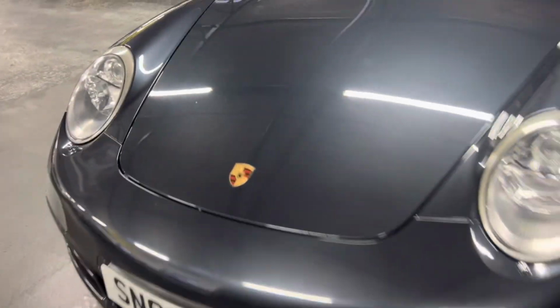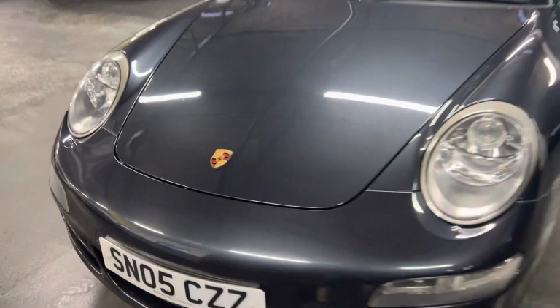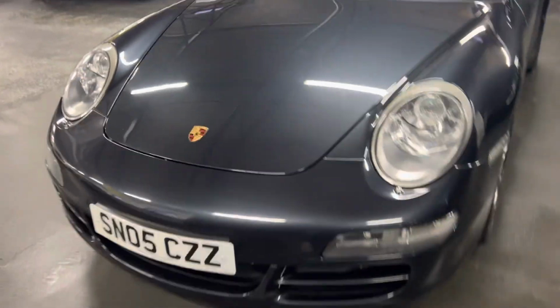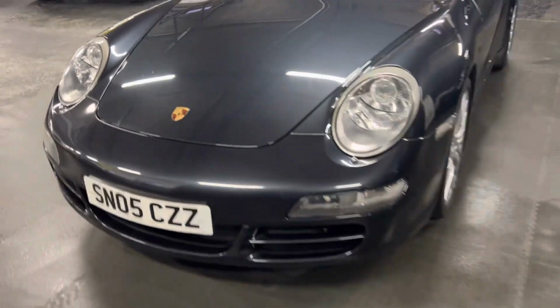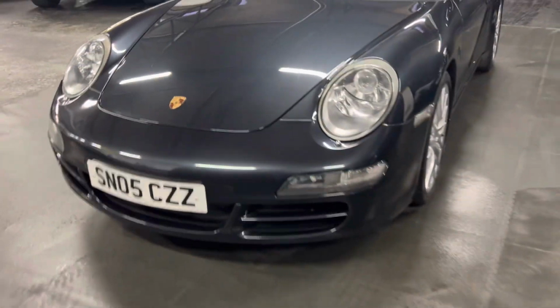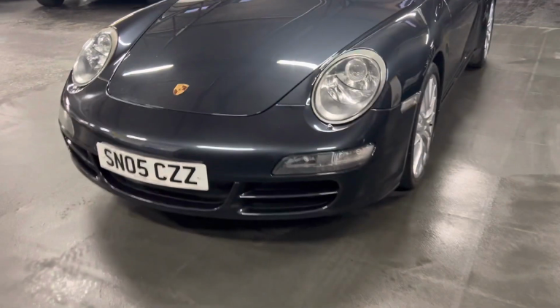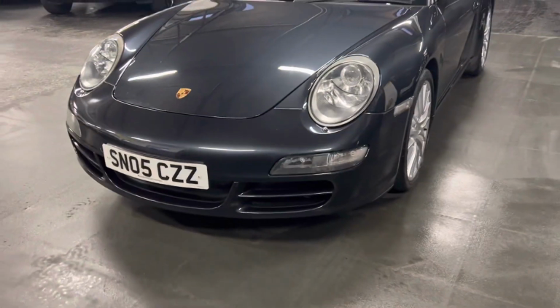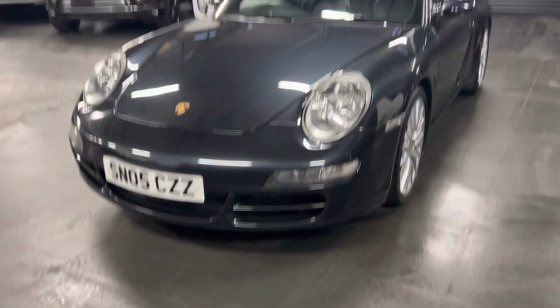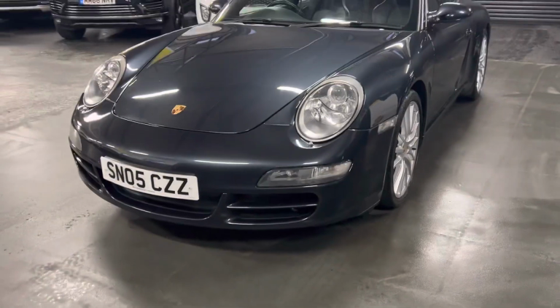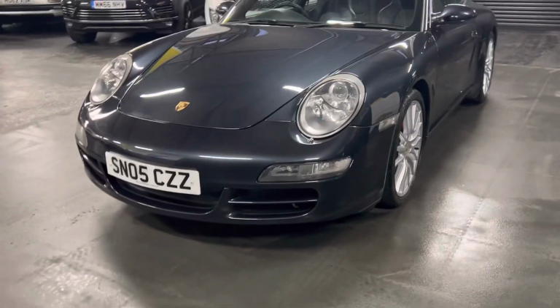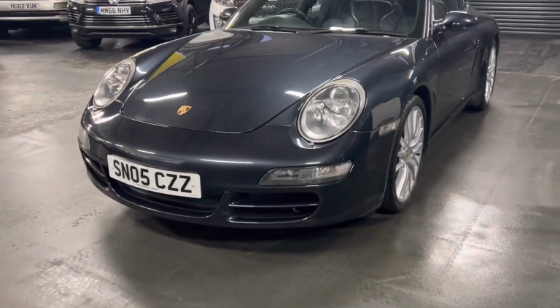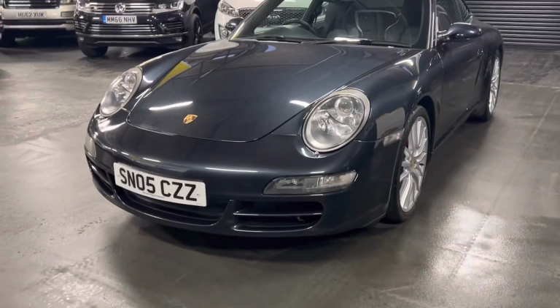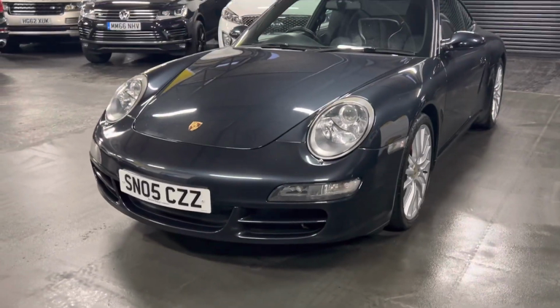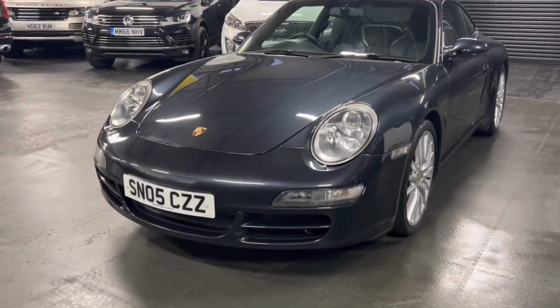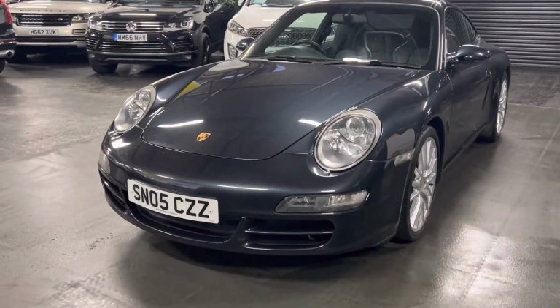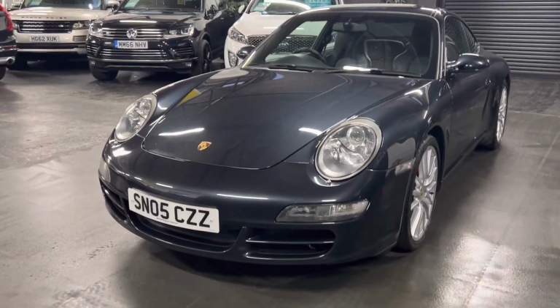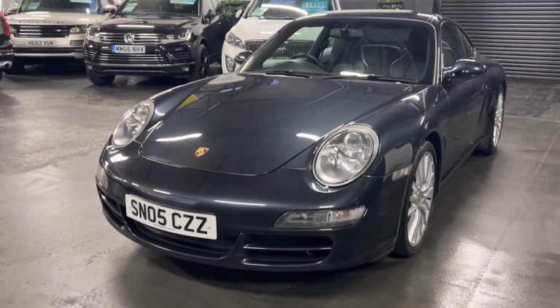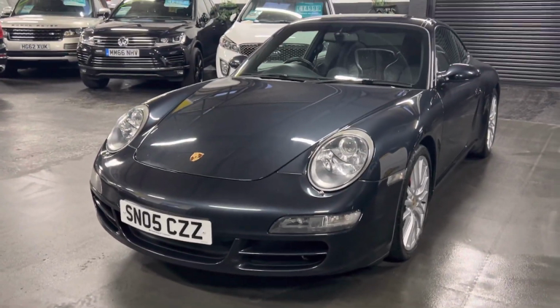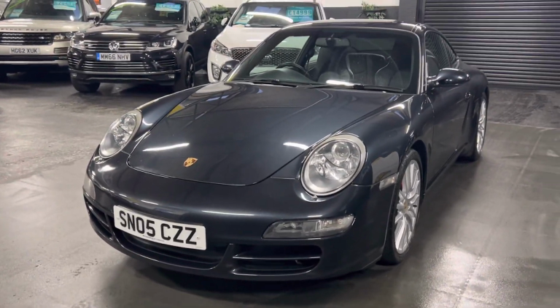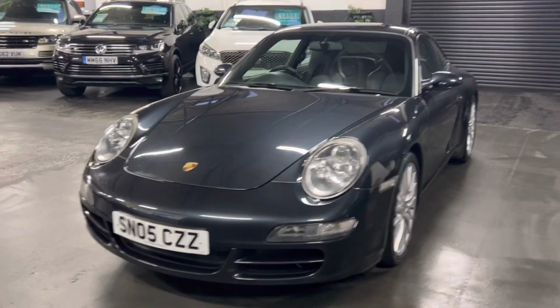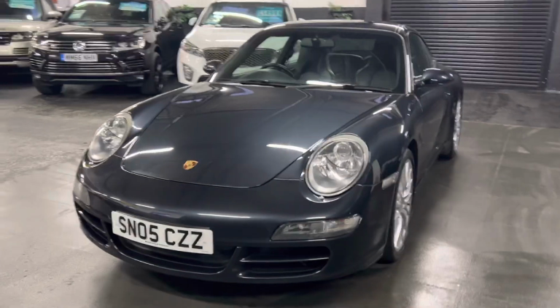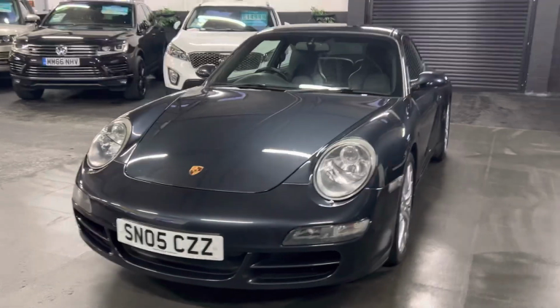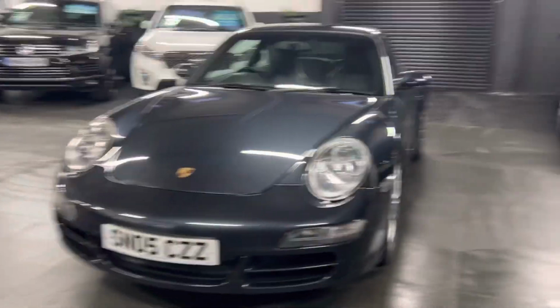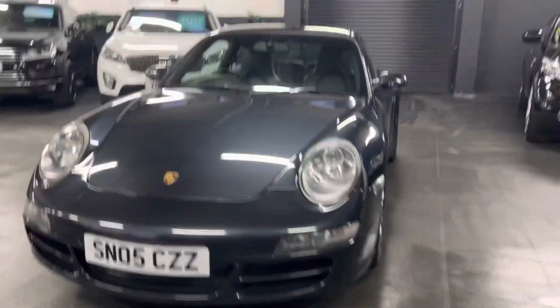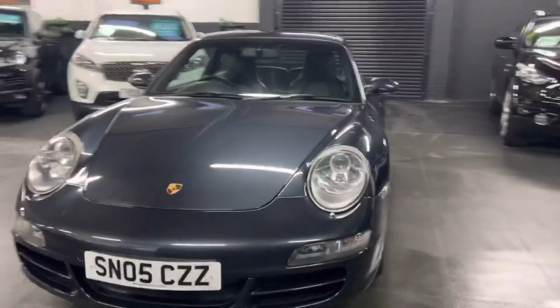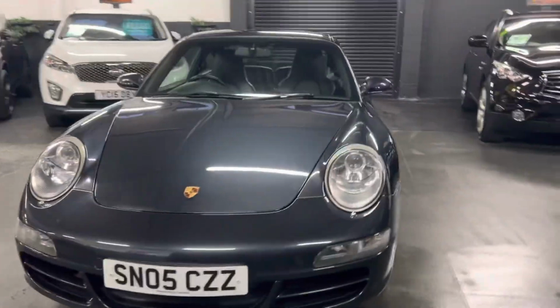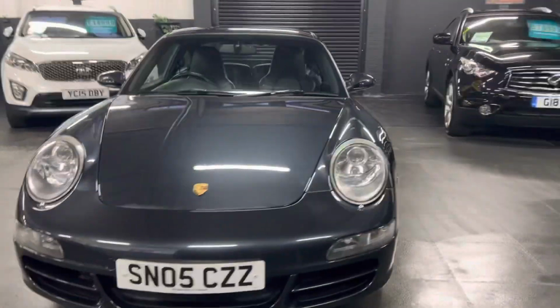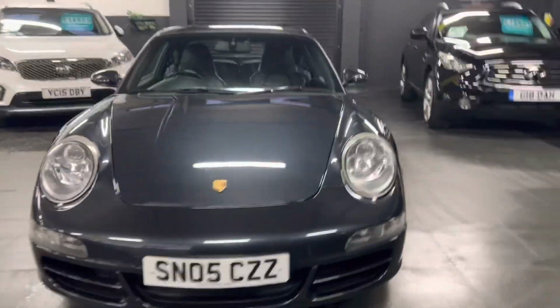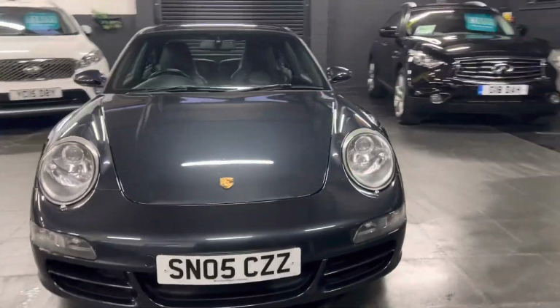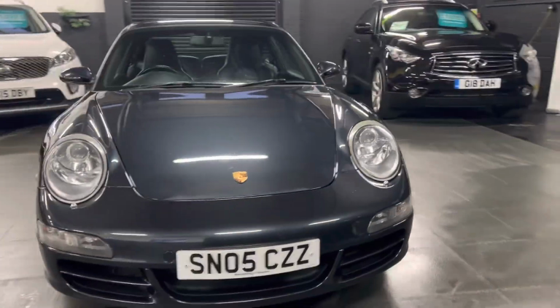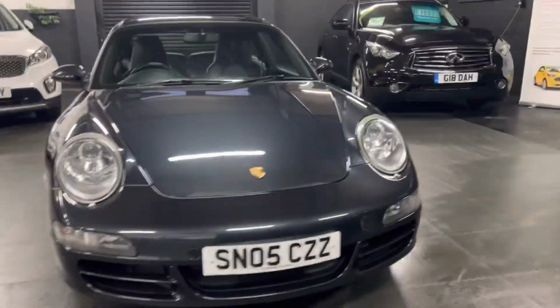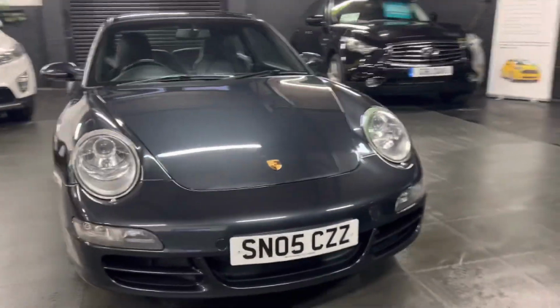Auto xenon headlights with washers — just wiped off there, that's just a little bit of condensation from it running. The rads obviously run in the front bumper there, and you just get a little bit of condensation on the bonnet, so just to make you aware of what that was.